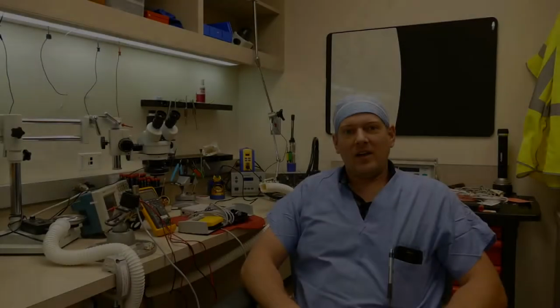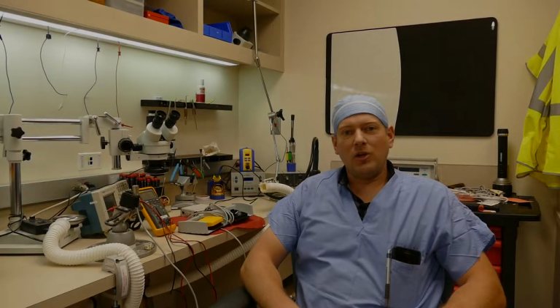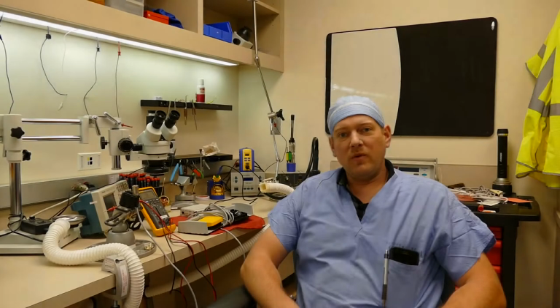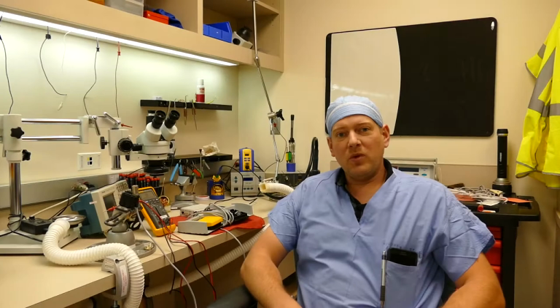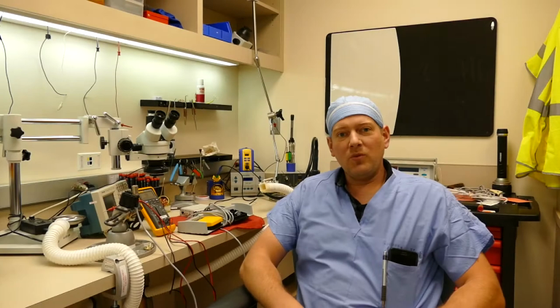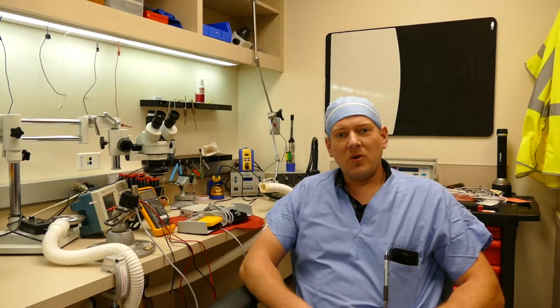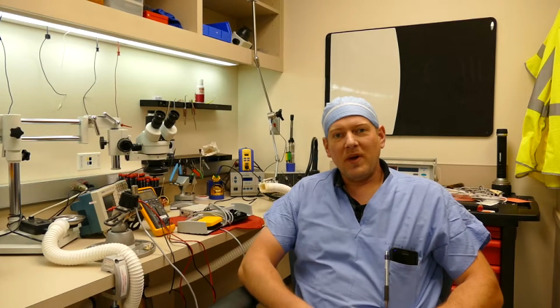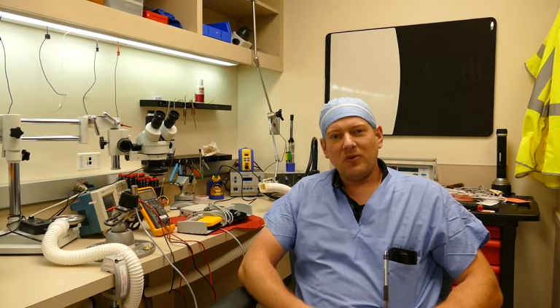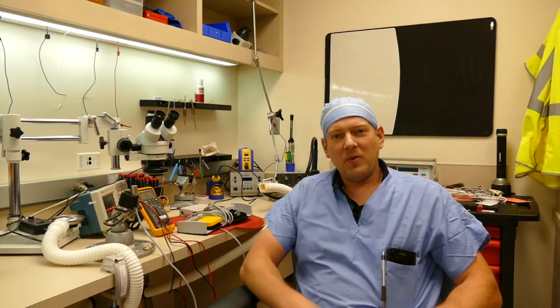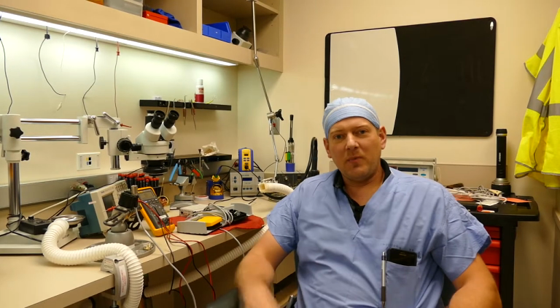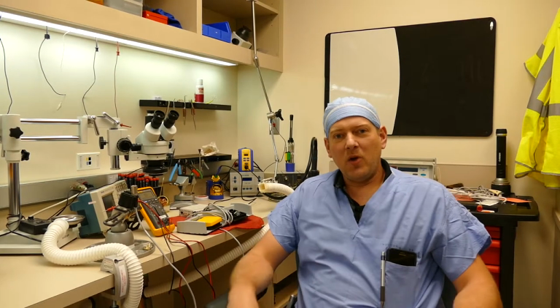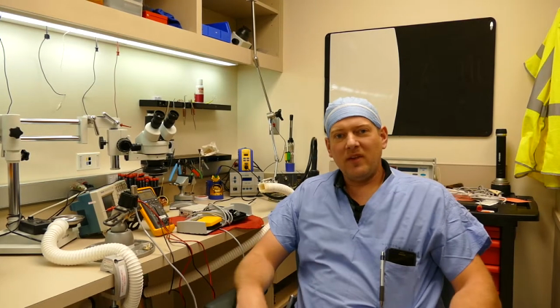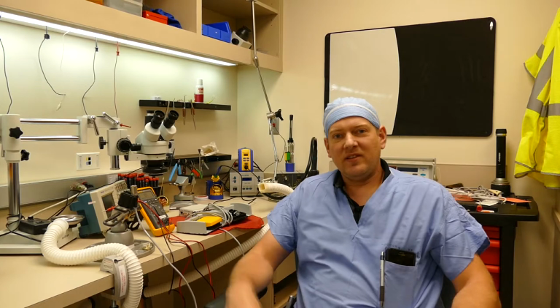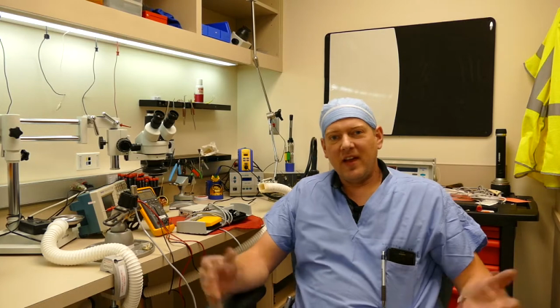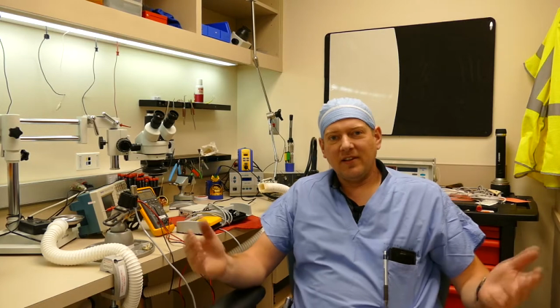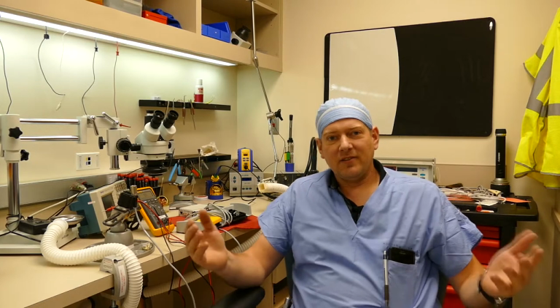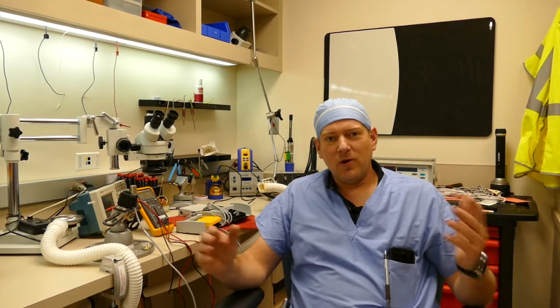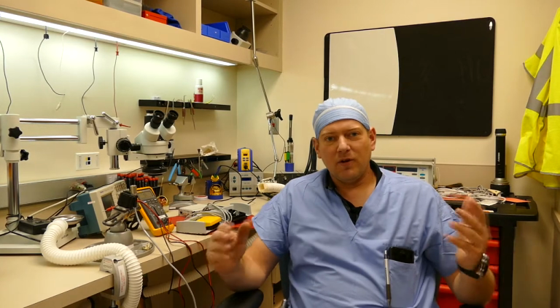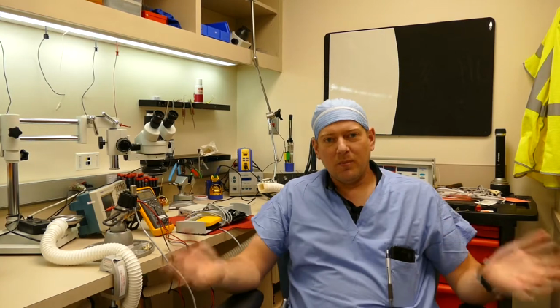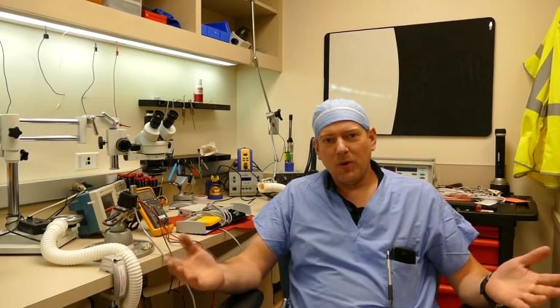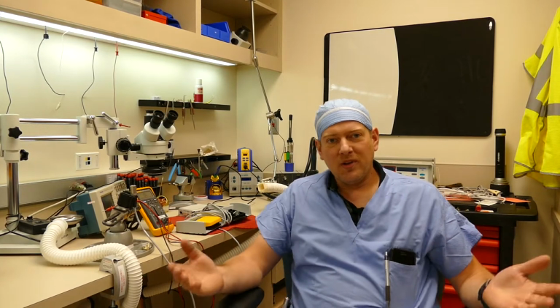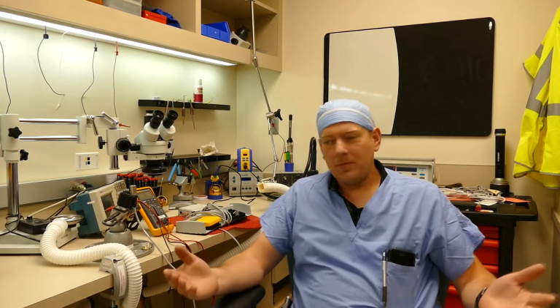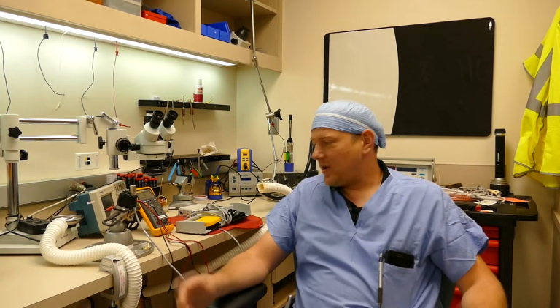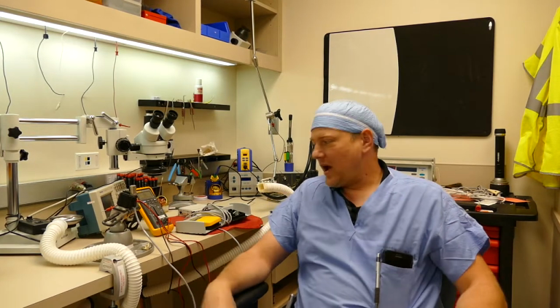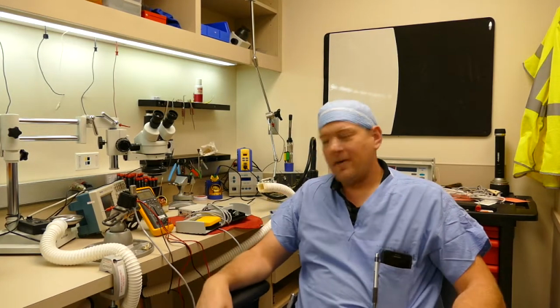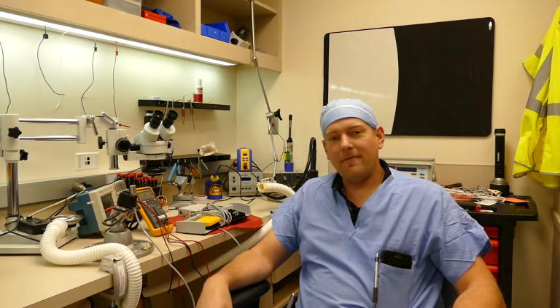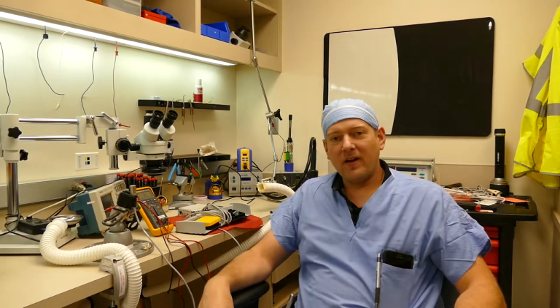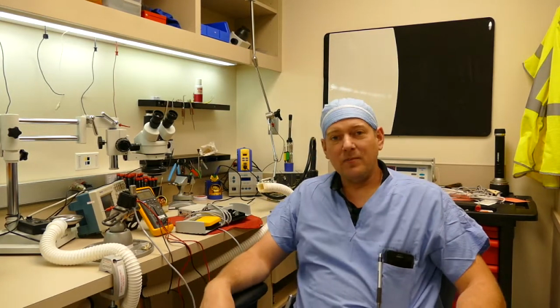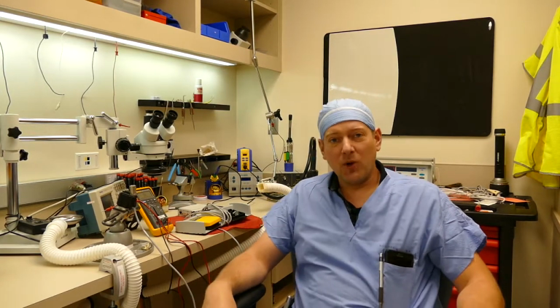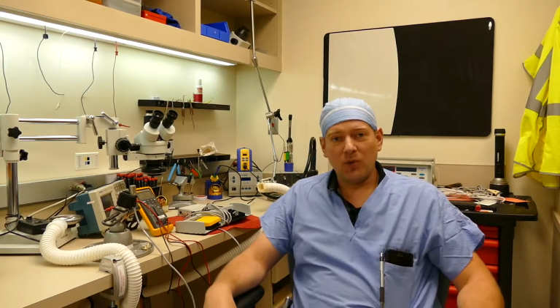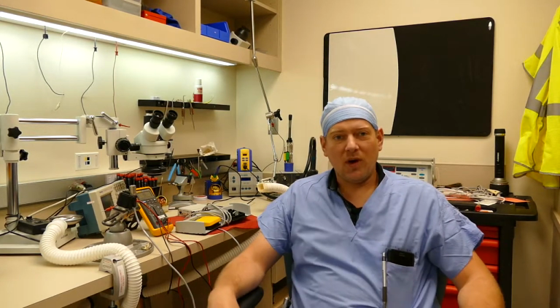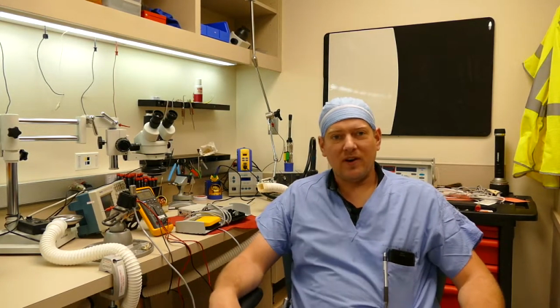Hello everyone, welcome back to A Better Biomed. Today I'd like to go over a pro tip on finding broken wires.